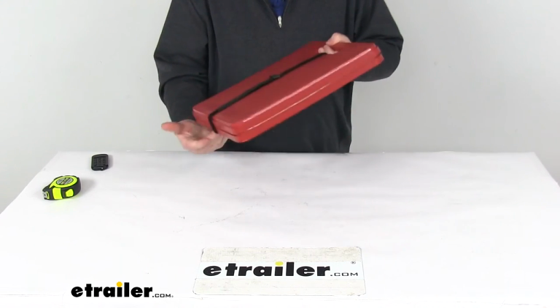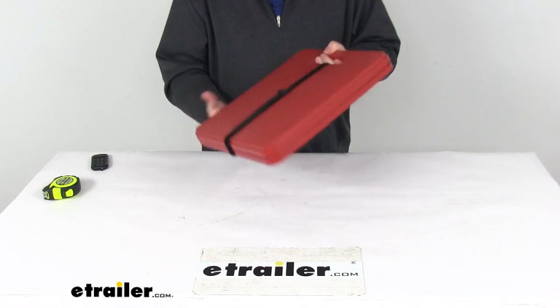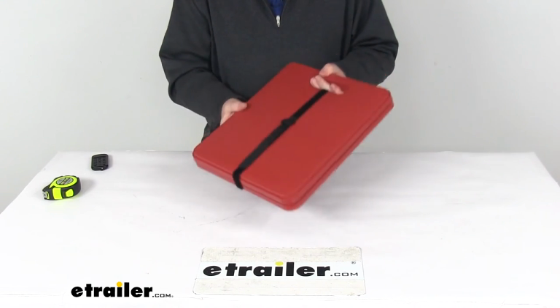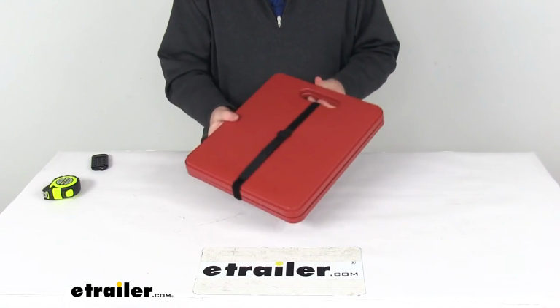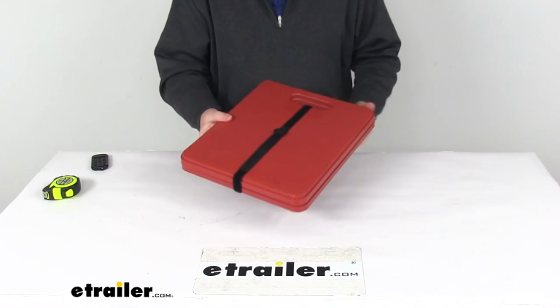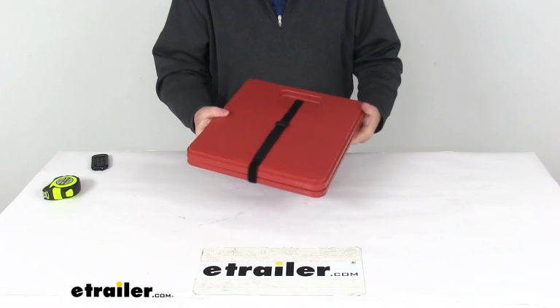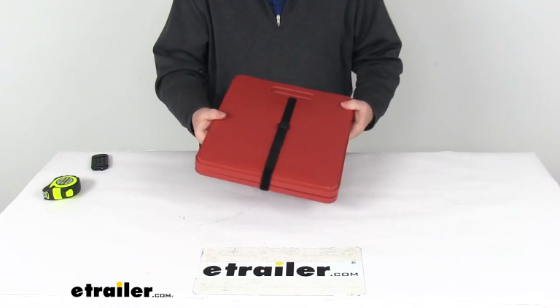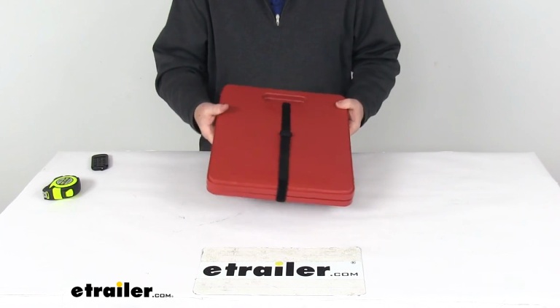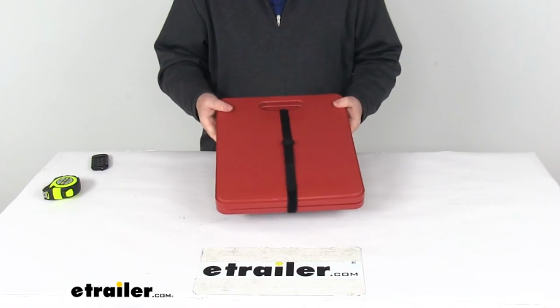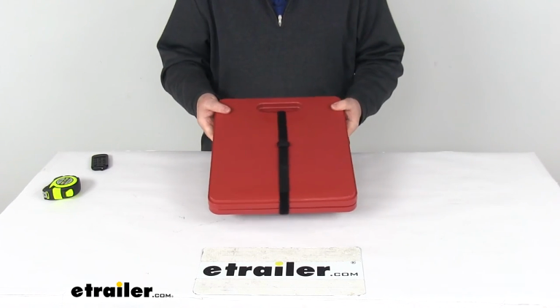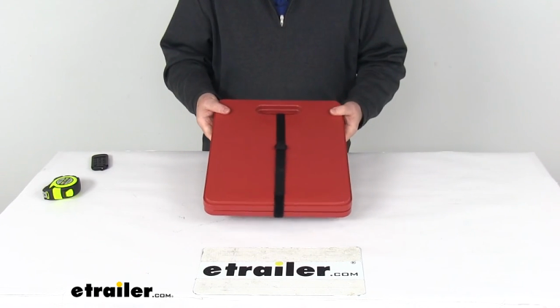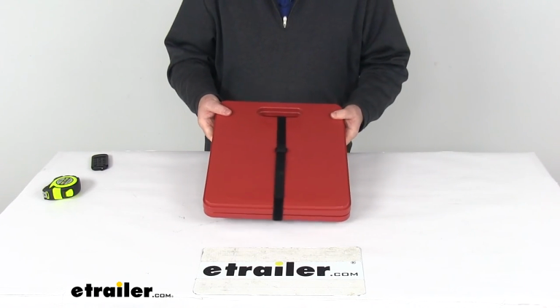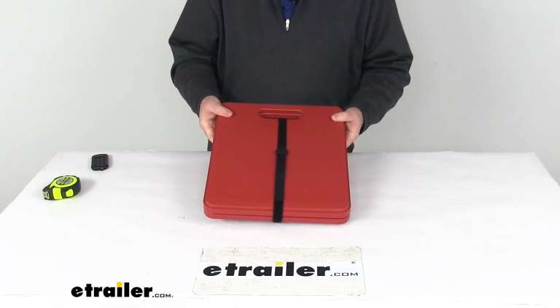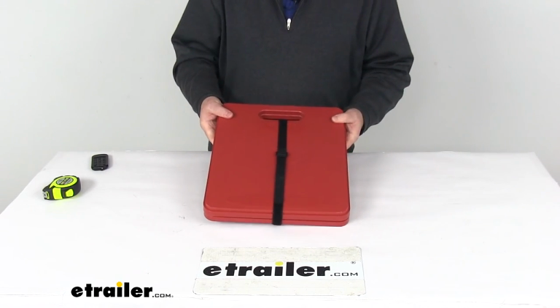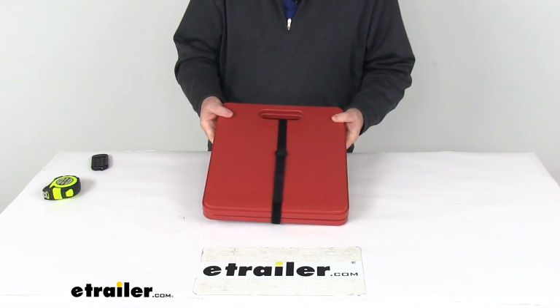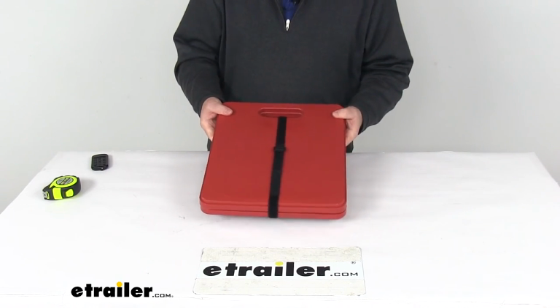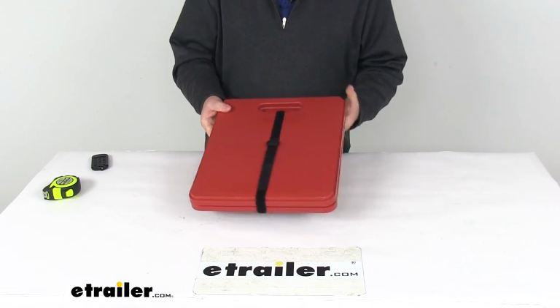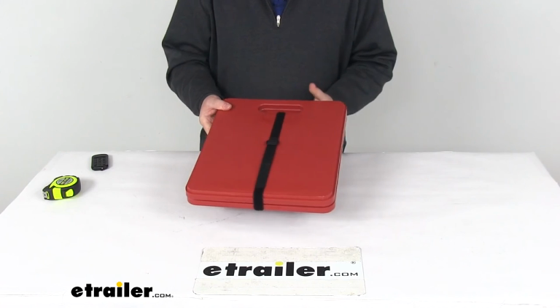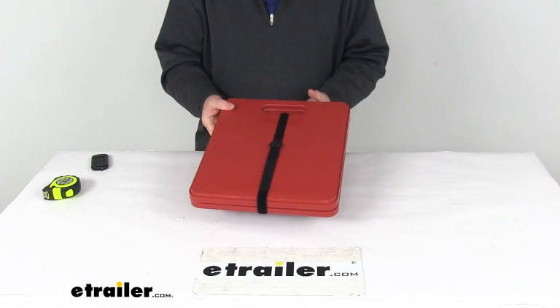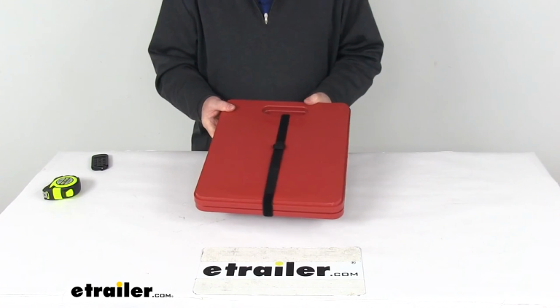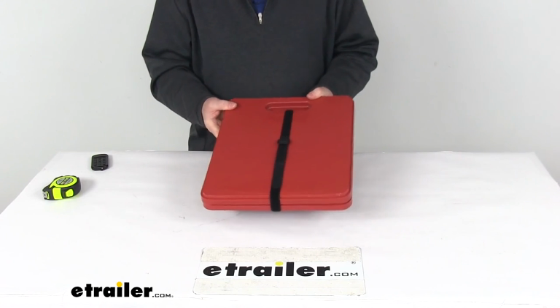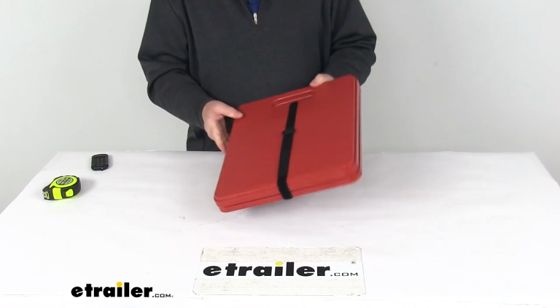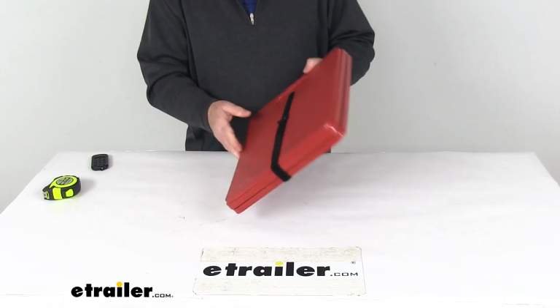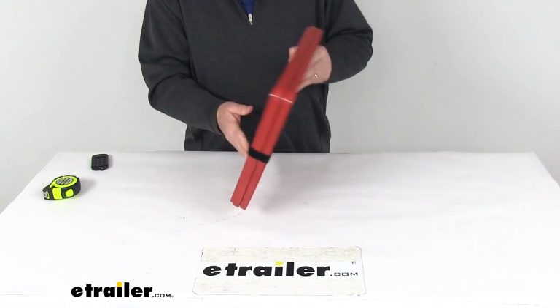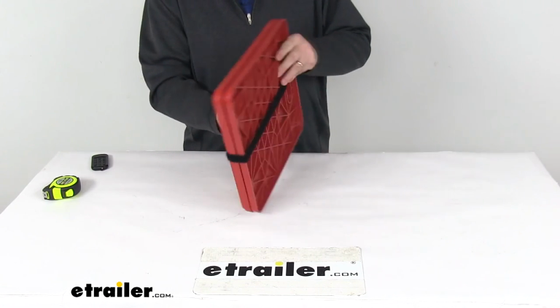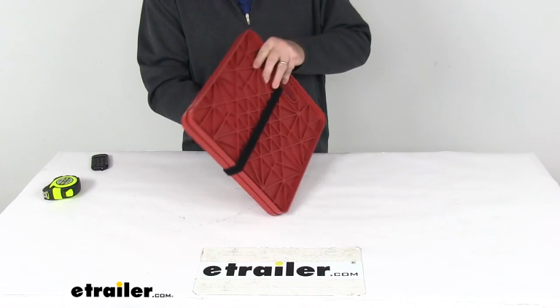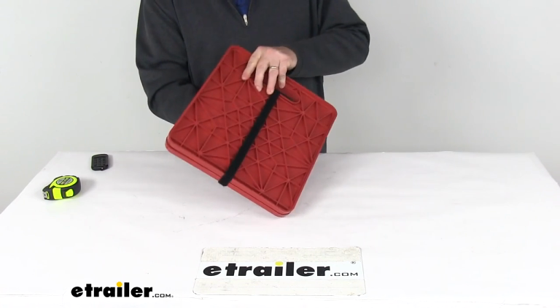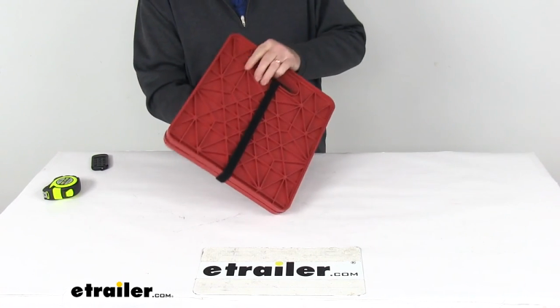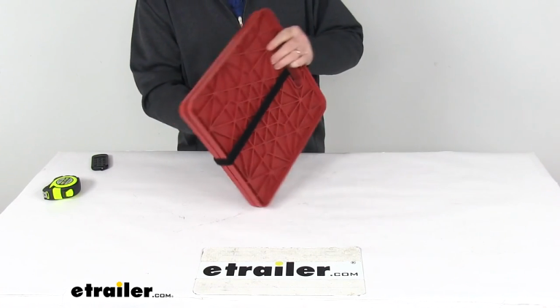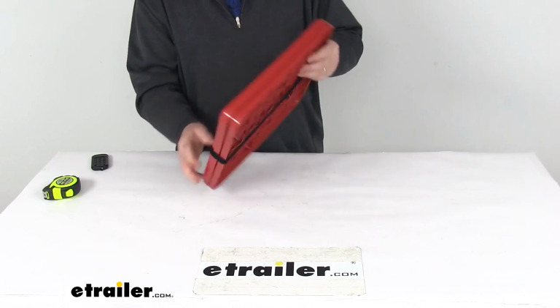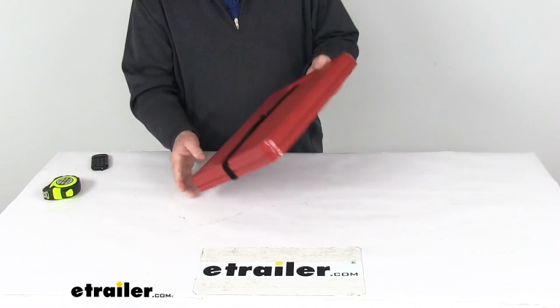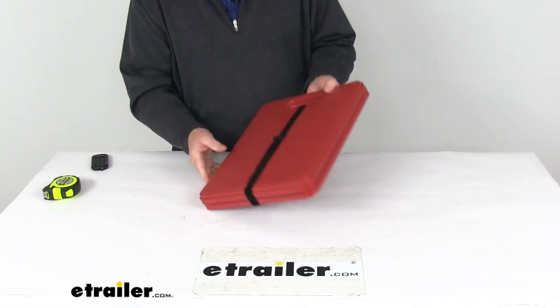That should do it for the review on the Stay-Put Large Jack Stand Pads, quantity of two.